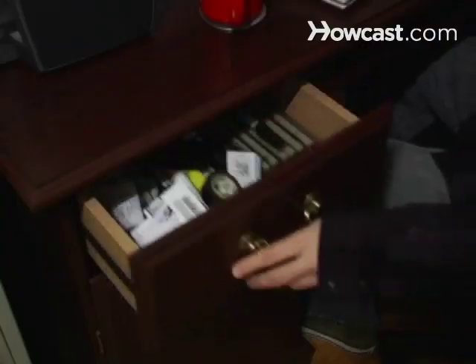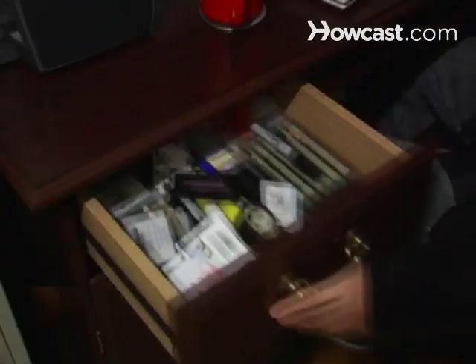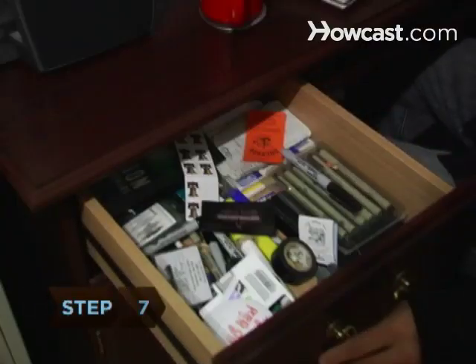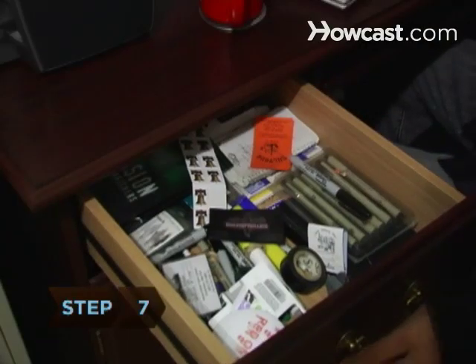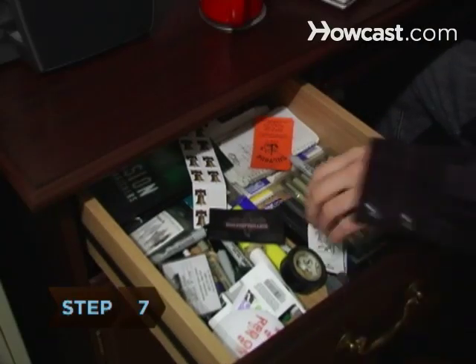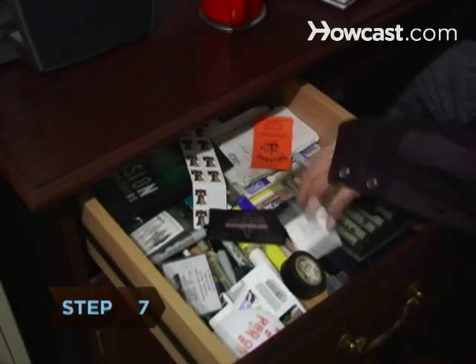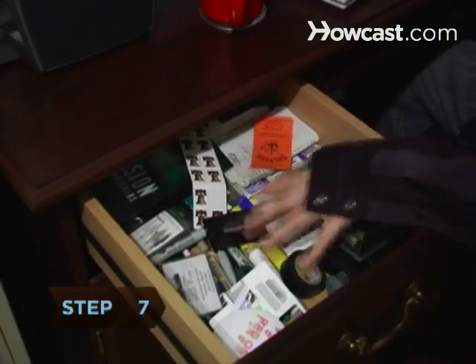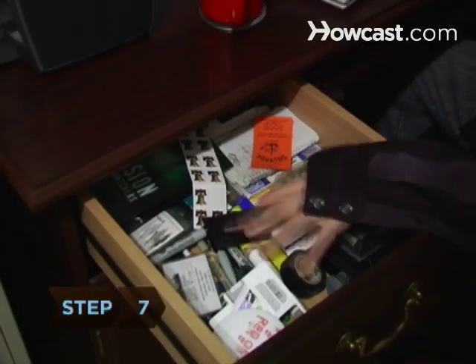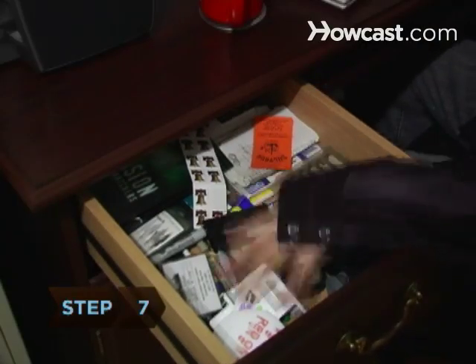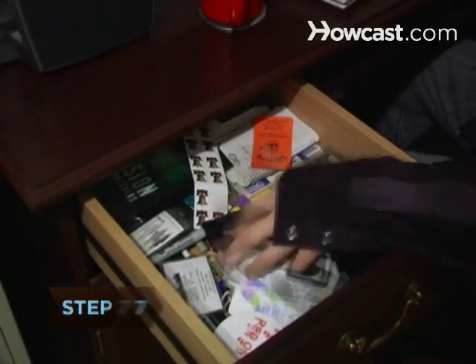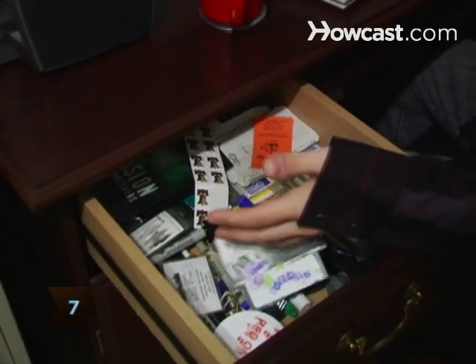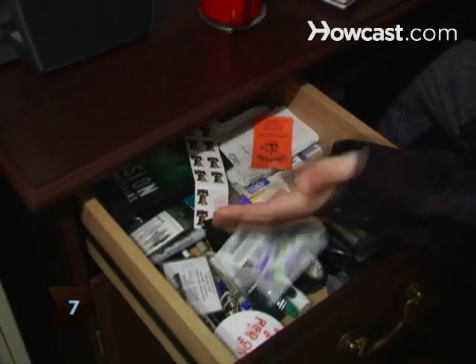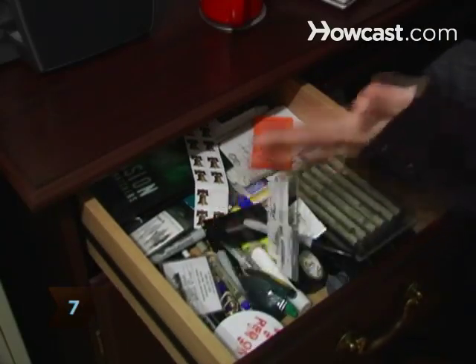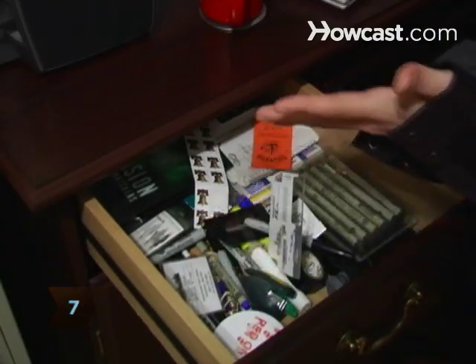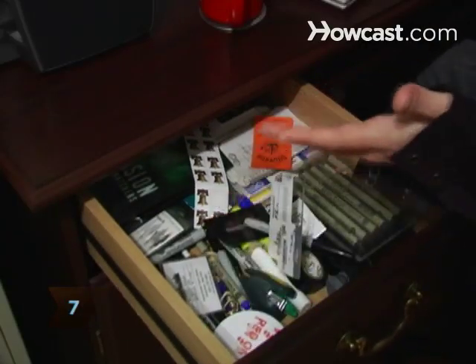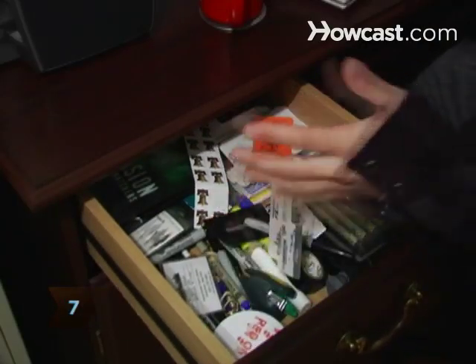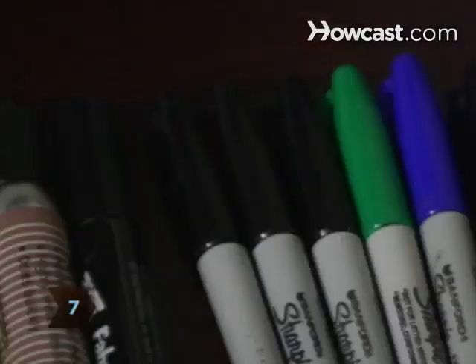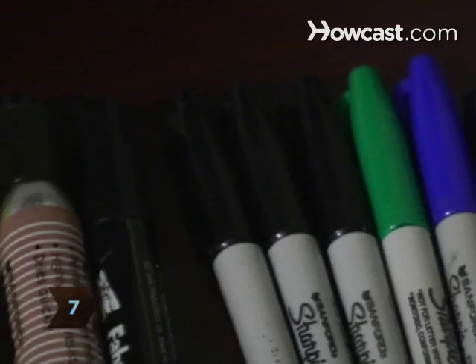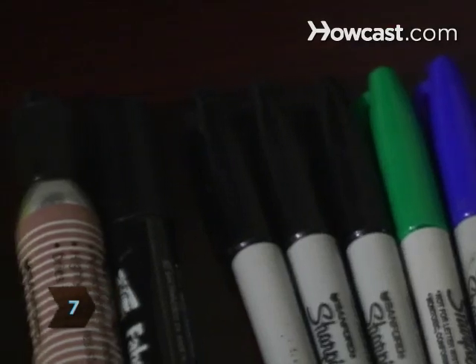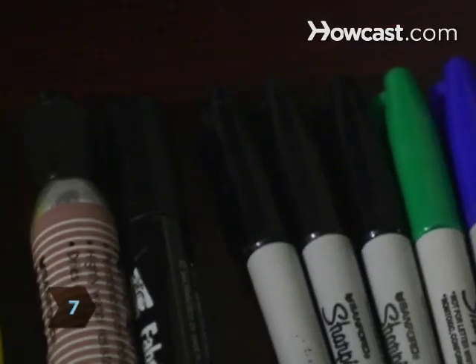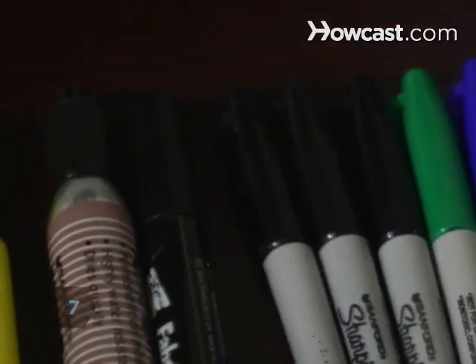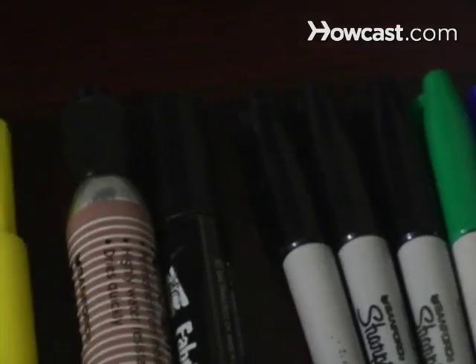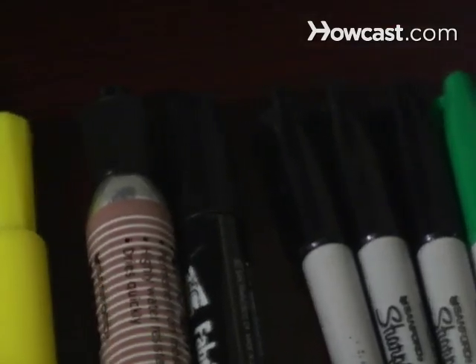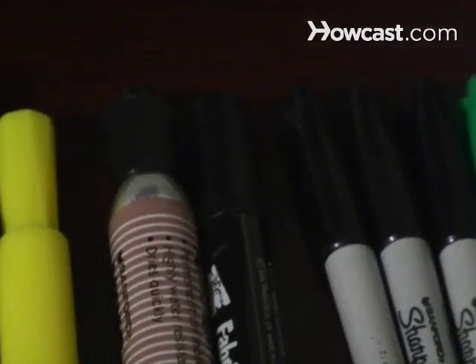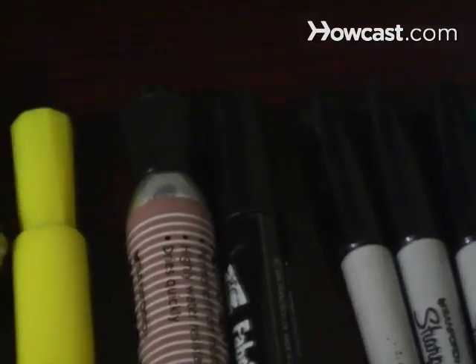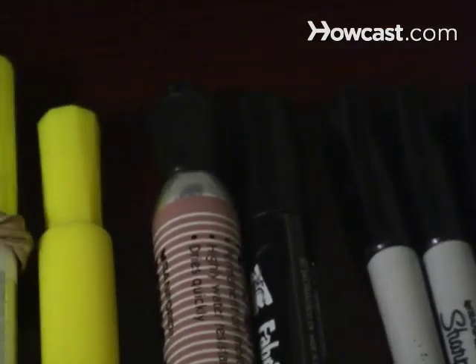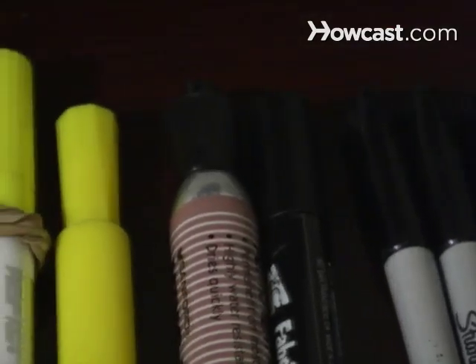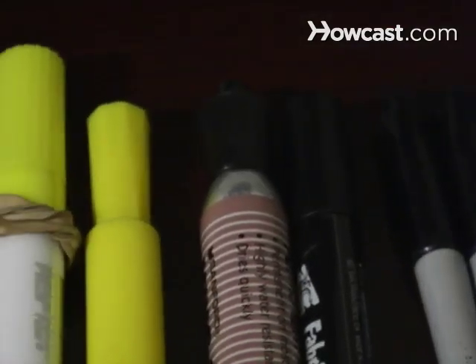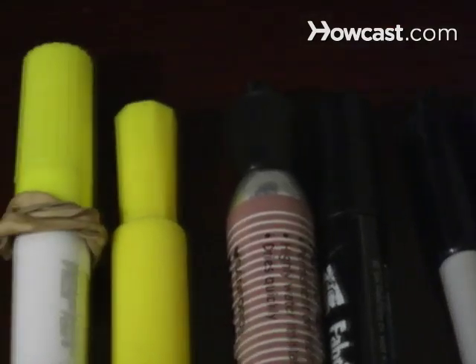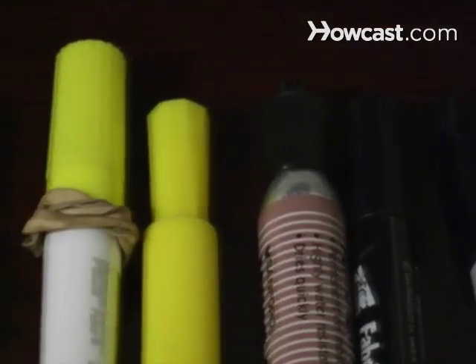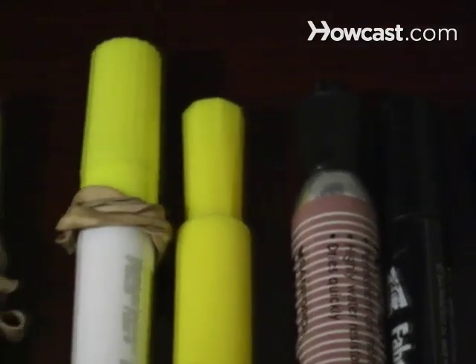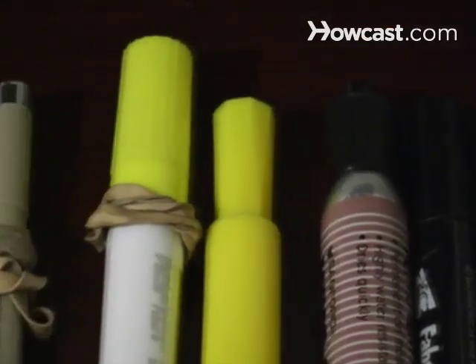Step 7. Organize your area so that you can find what you need quickly. You'll take your at-home job more seriously if you treat your surroundings seriously.